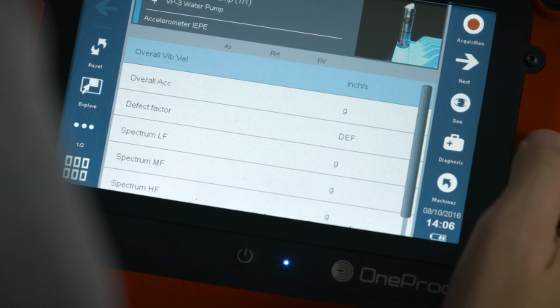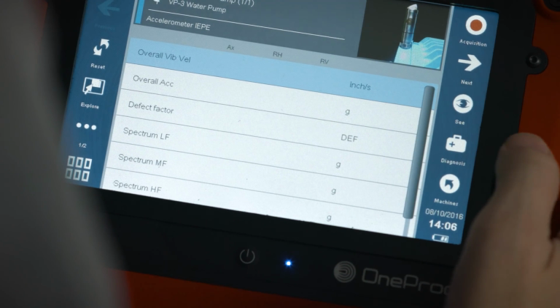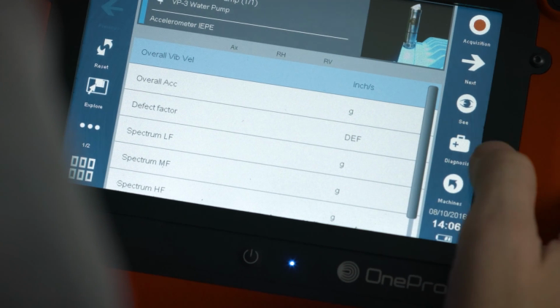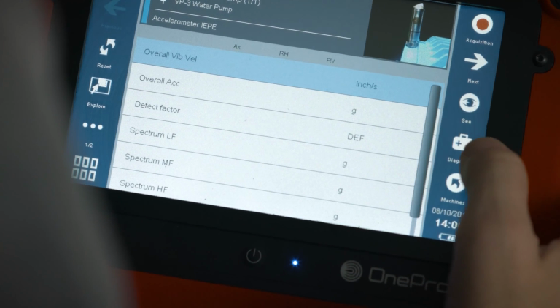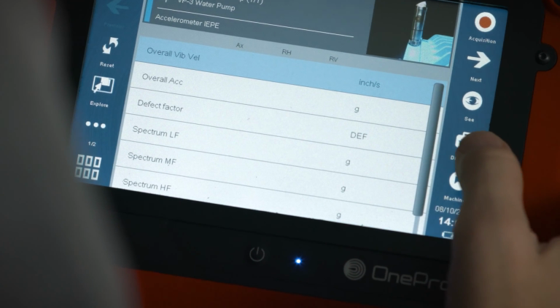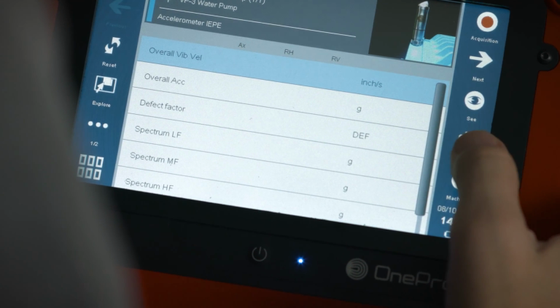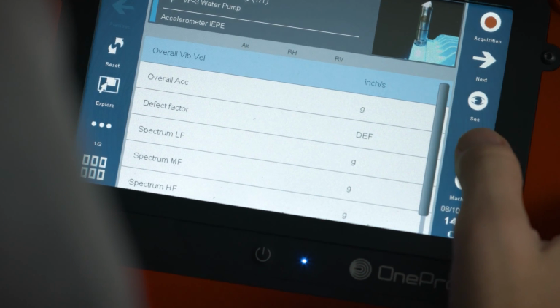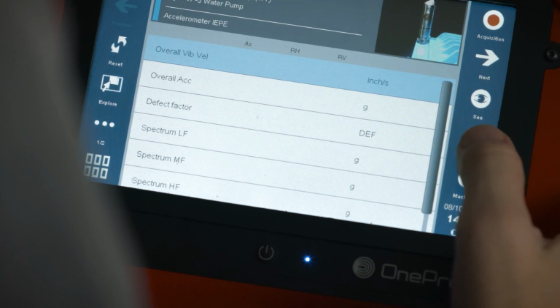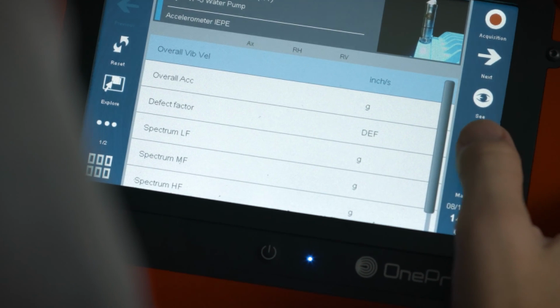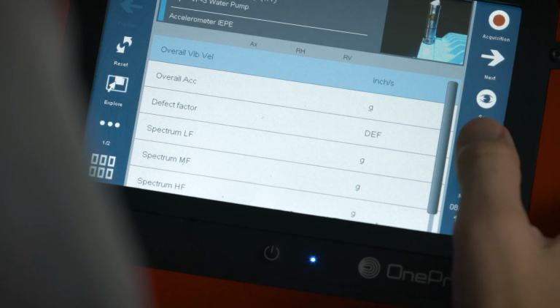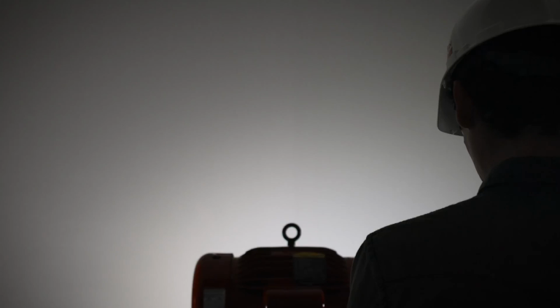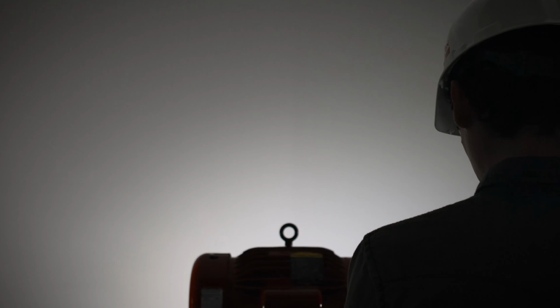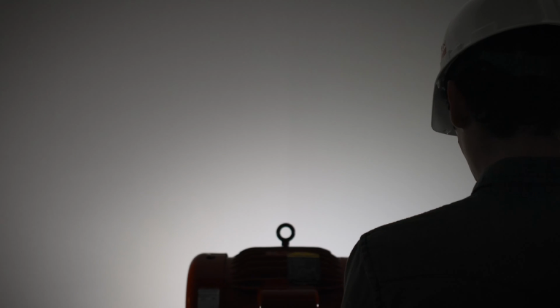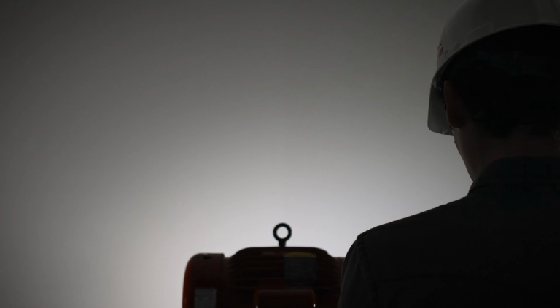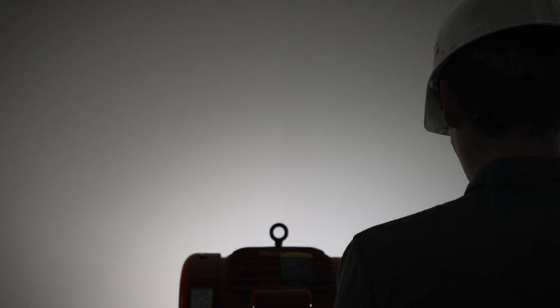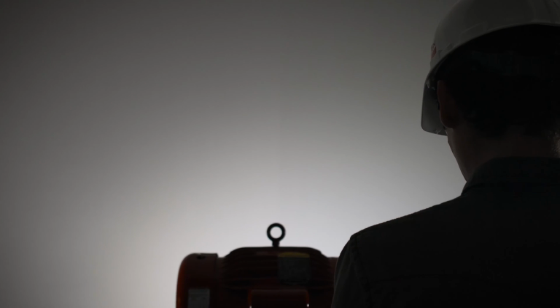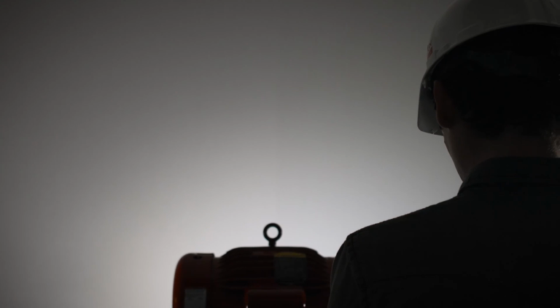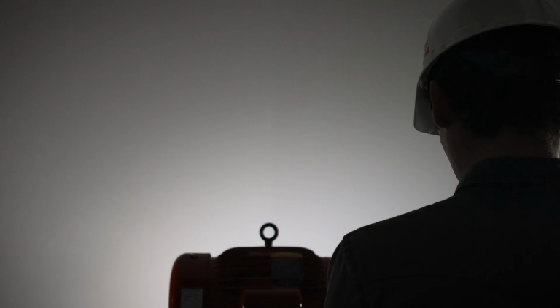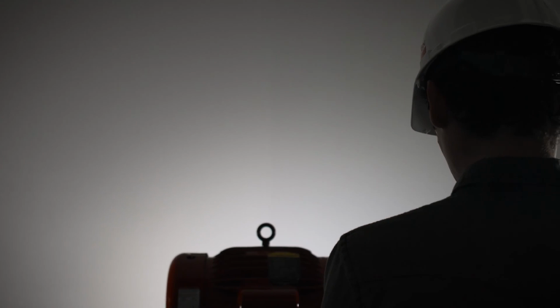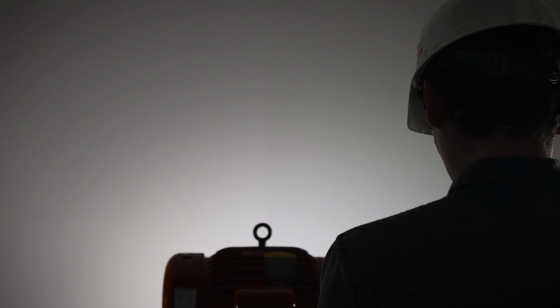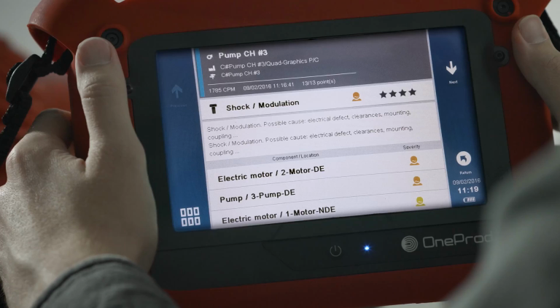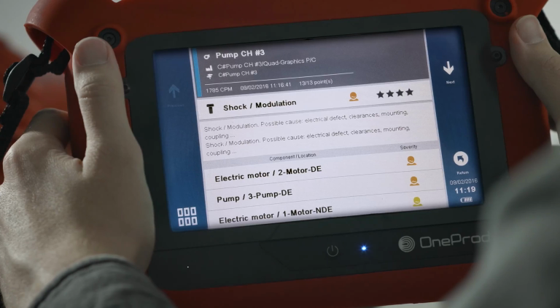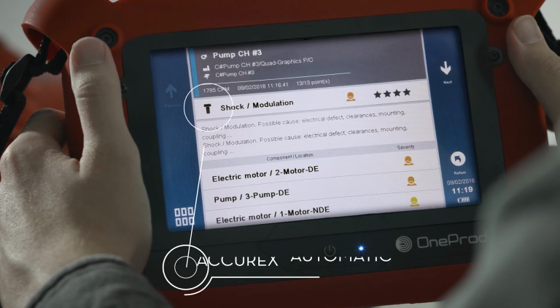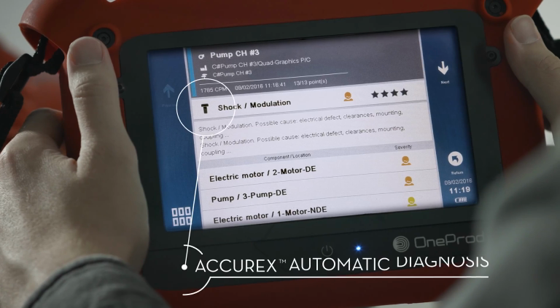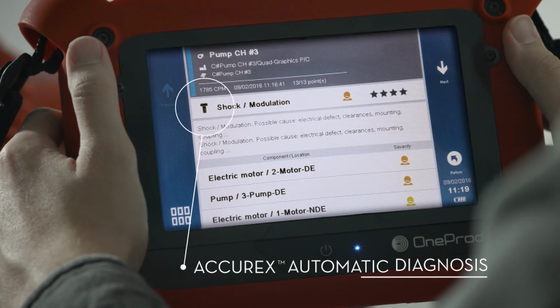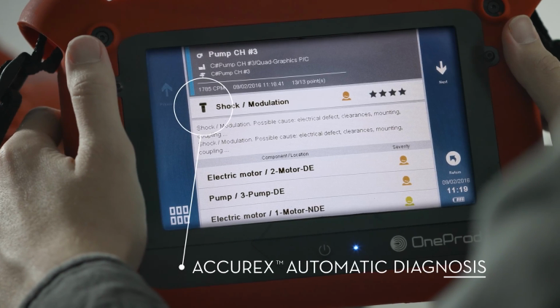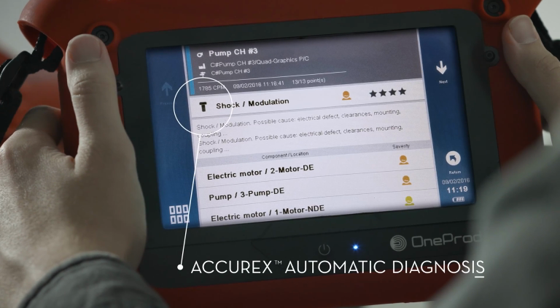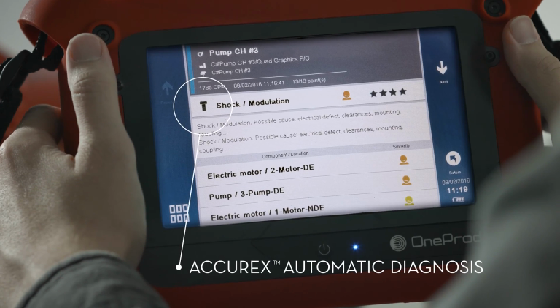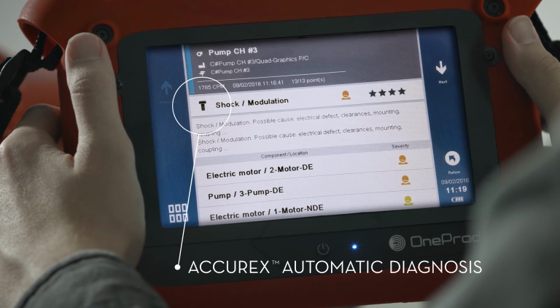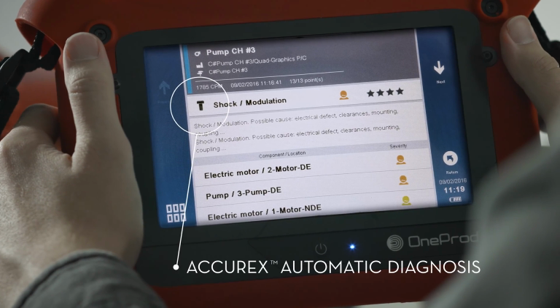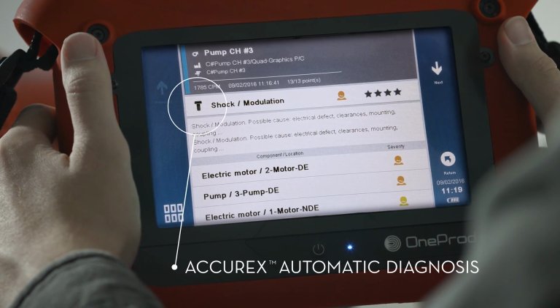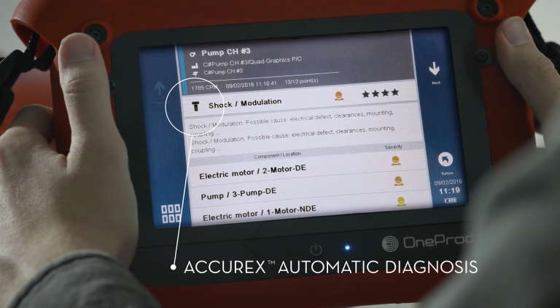By simply pressing the diagnosis button, the HAWC will tell you what is wrong with your machine and how to fix it.